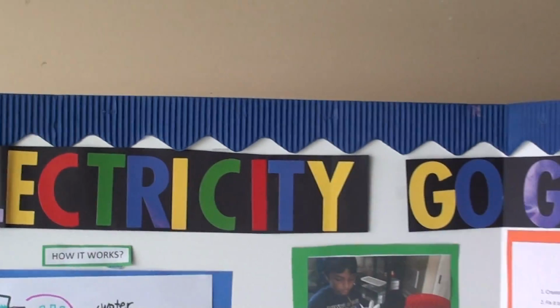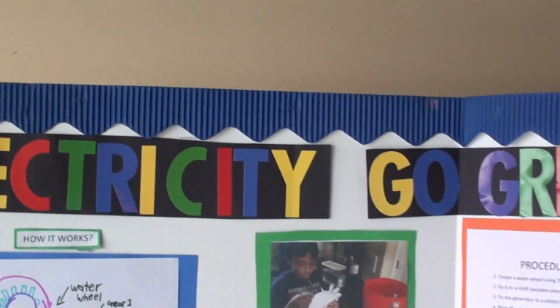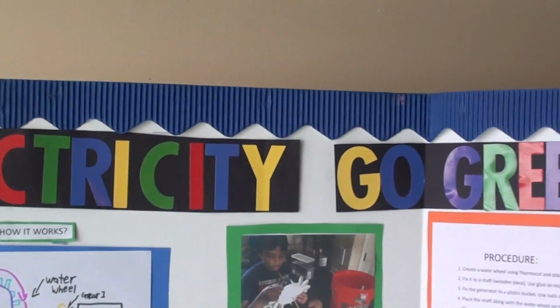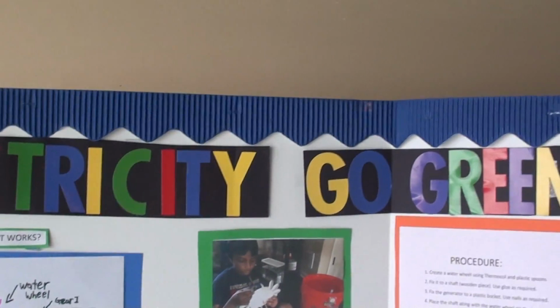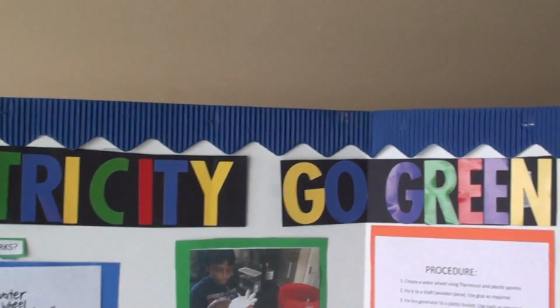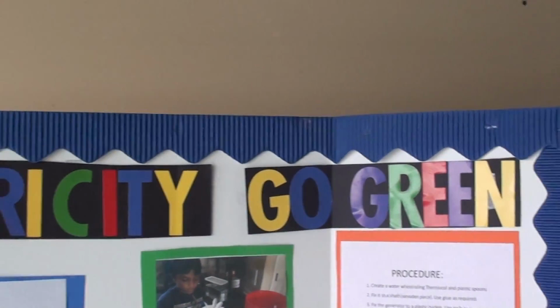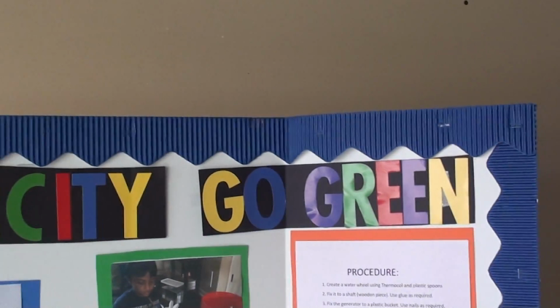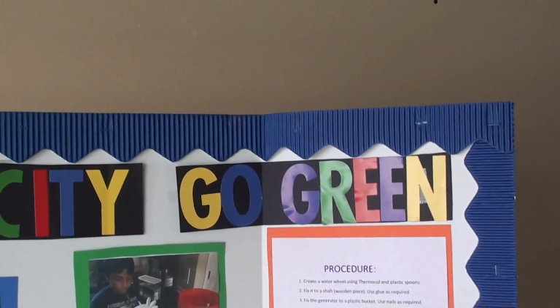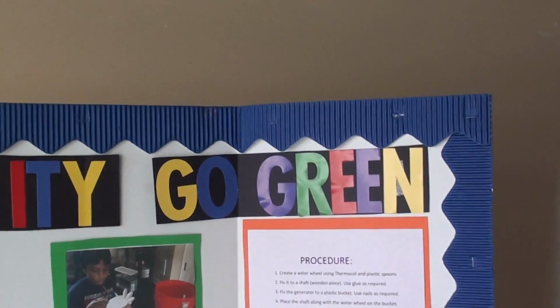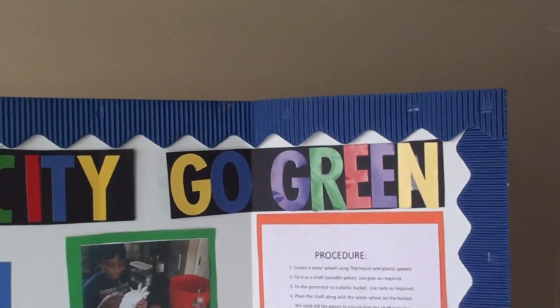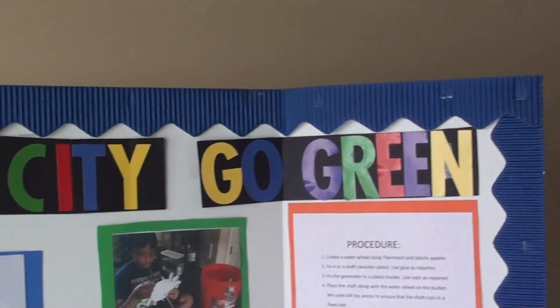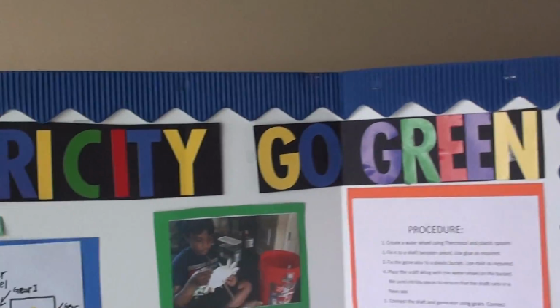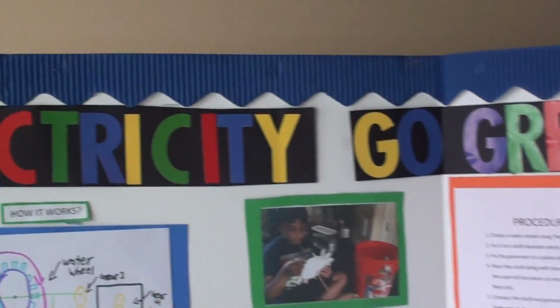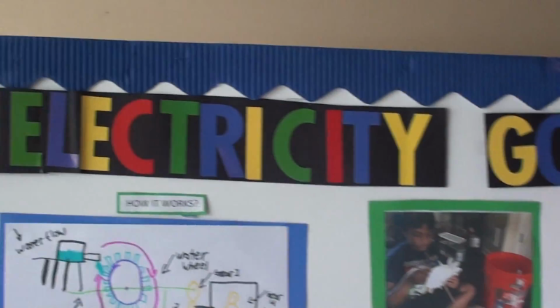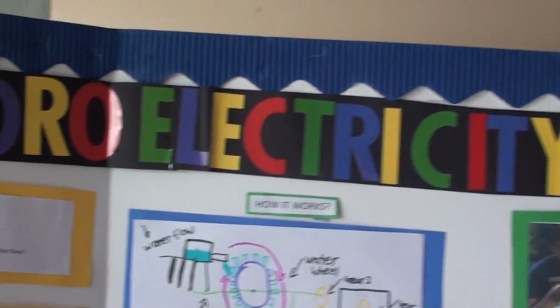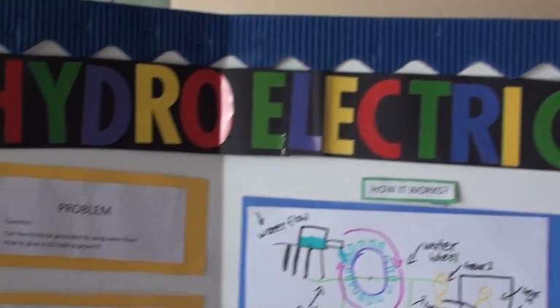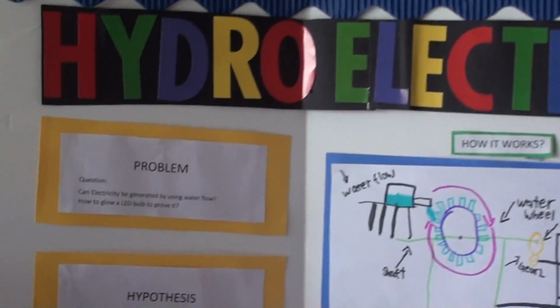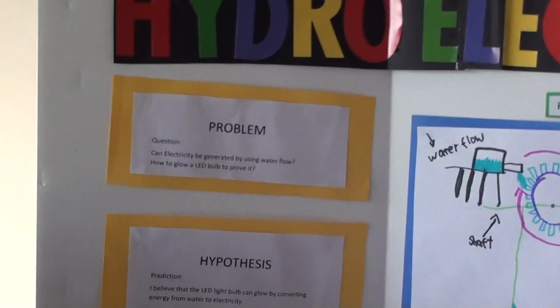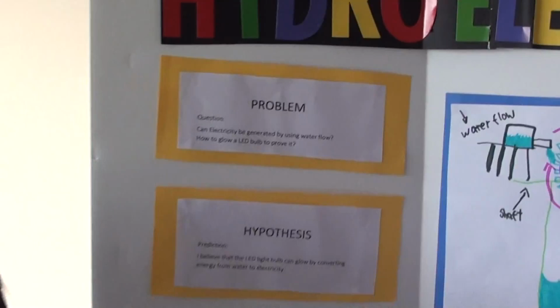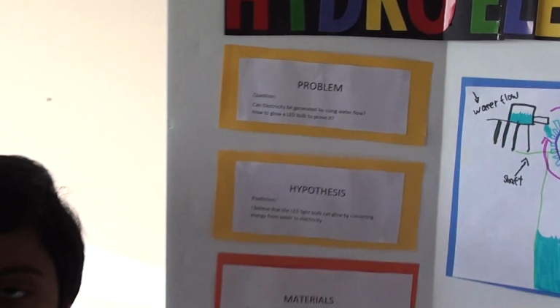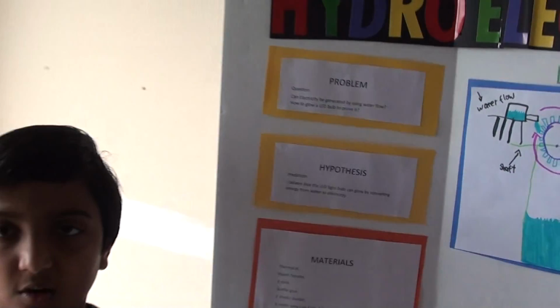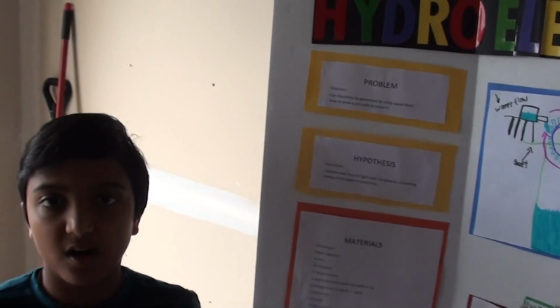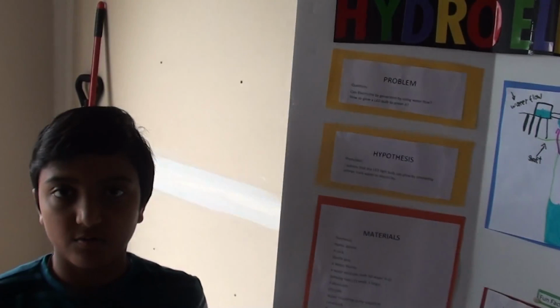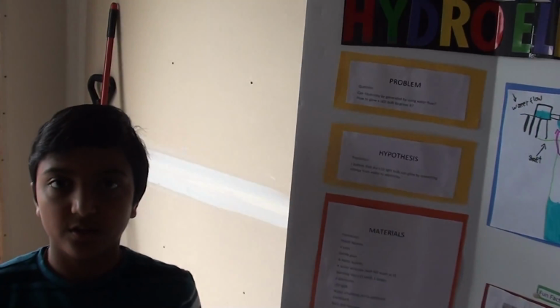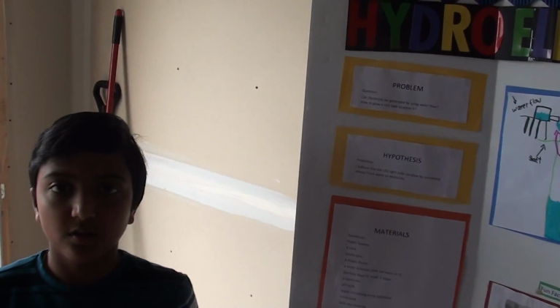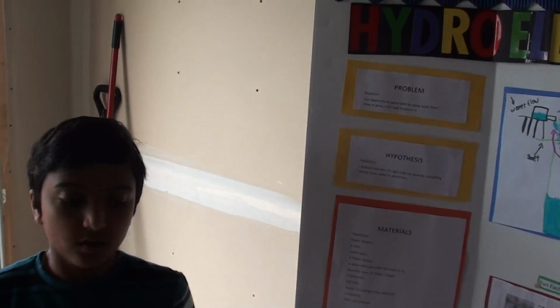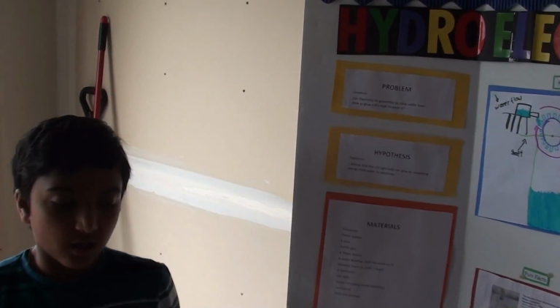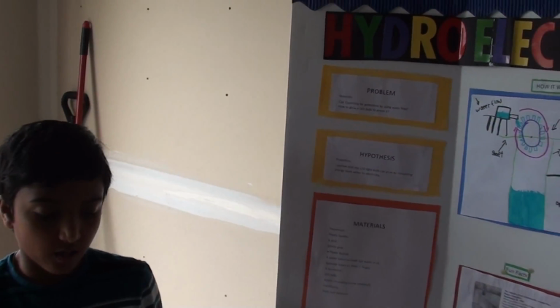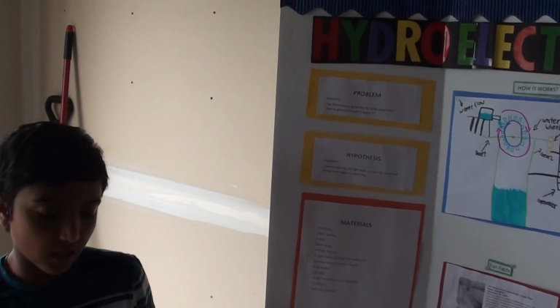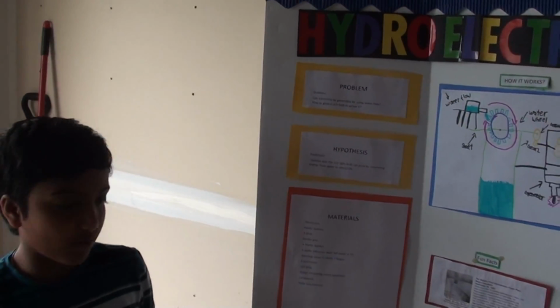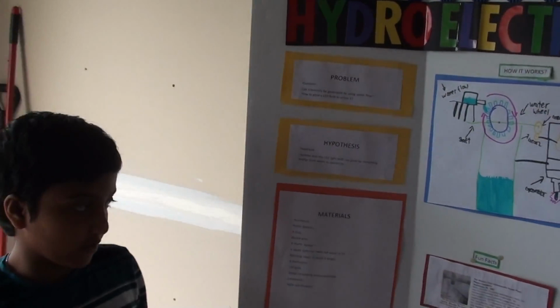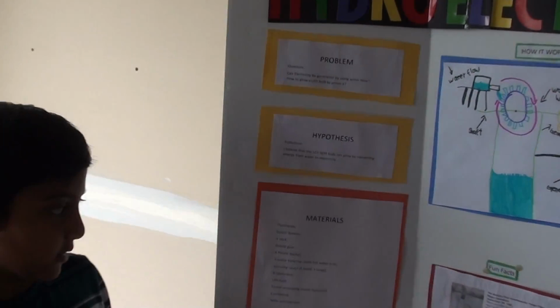My hypothesis is, I believe that the LED light bulb can glow by using a water wheel and a water flow.